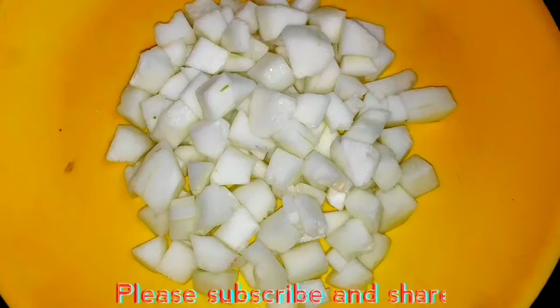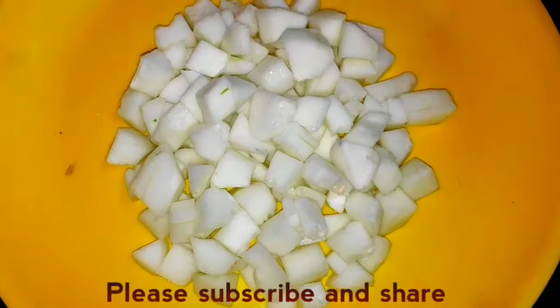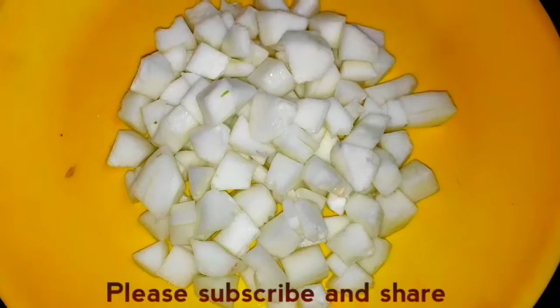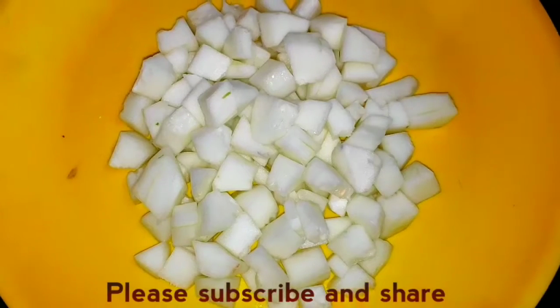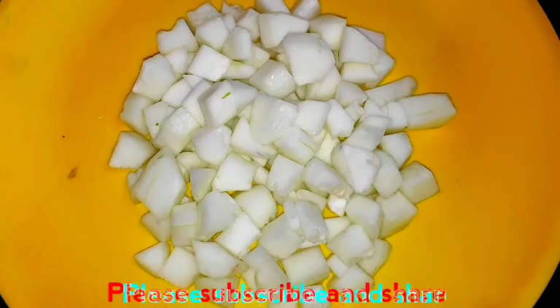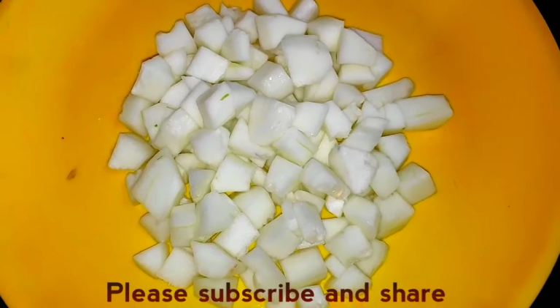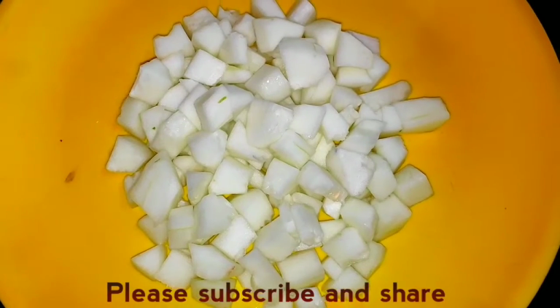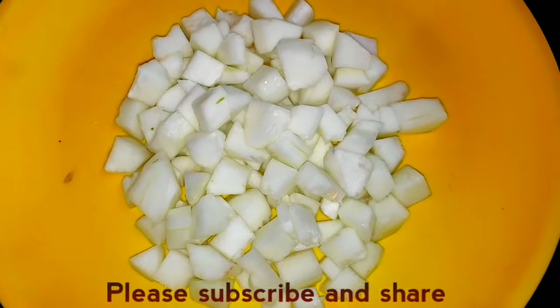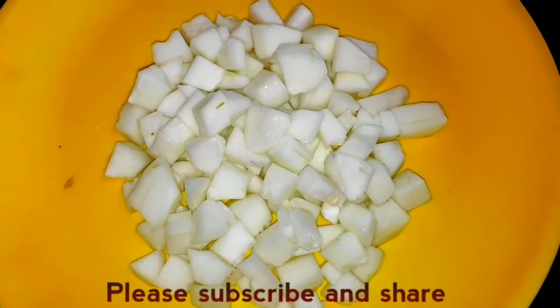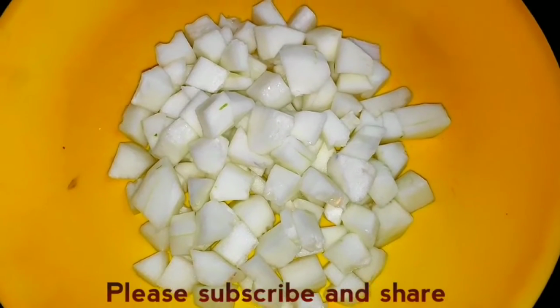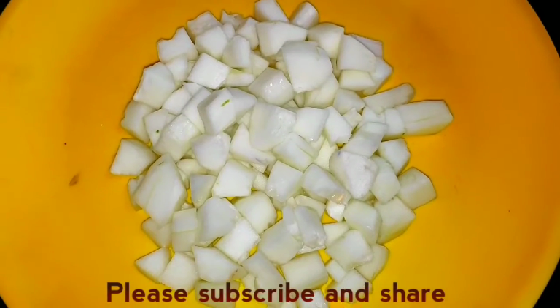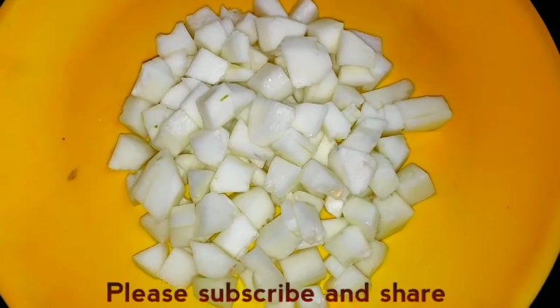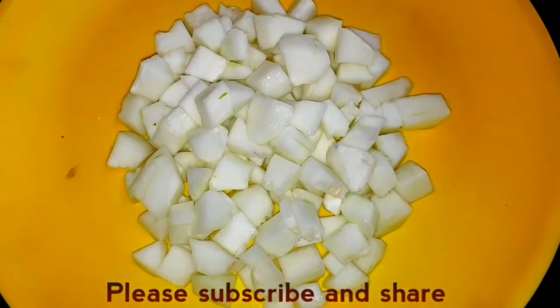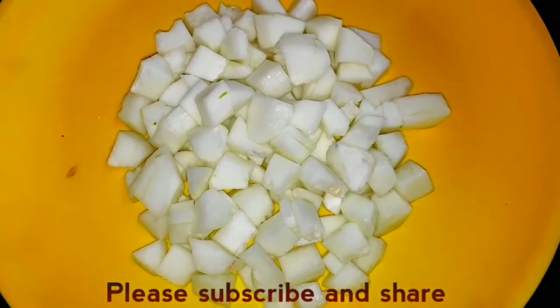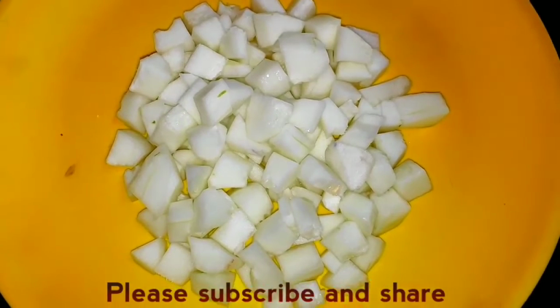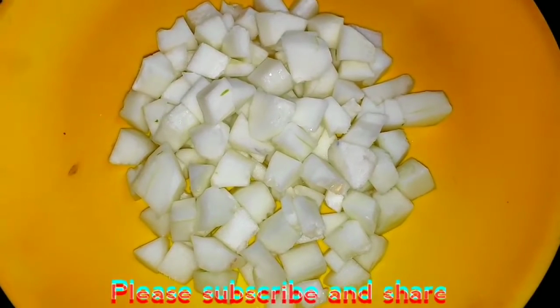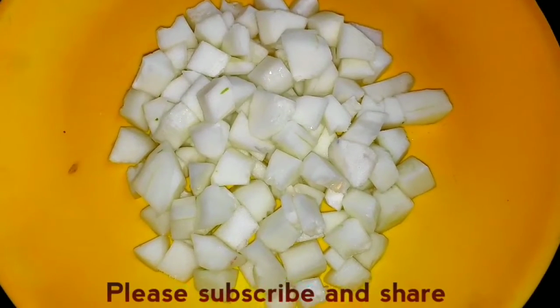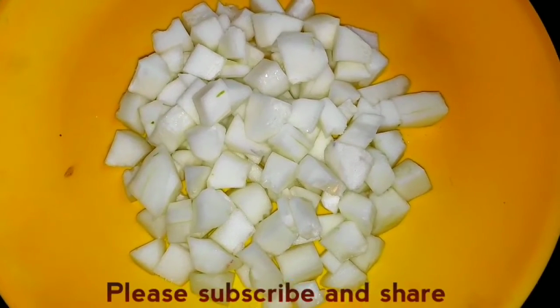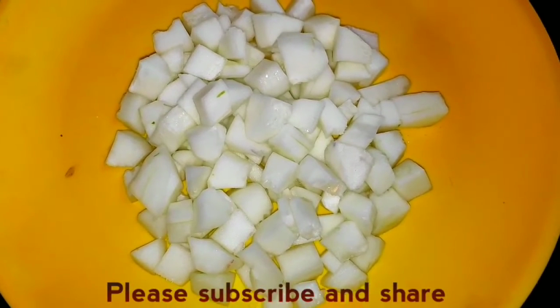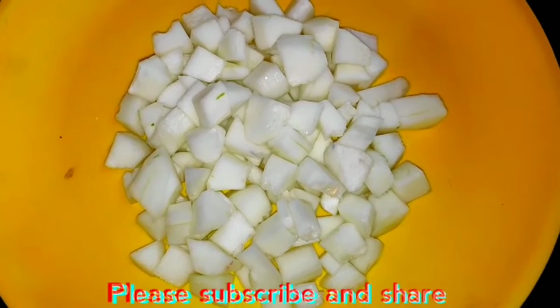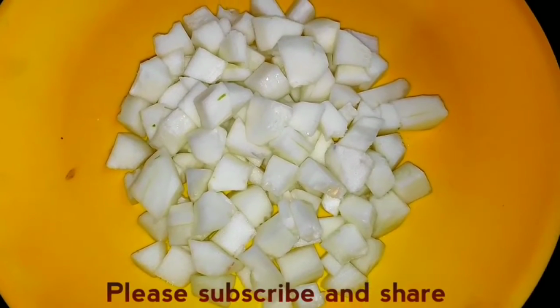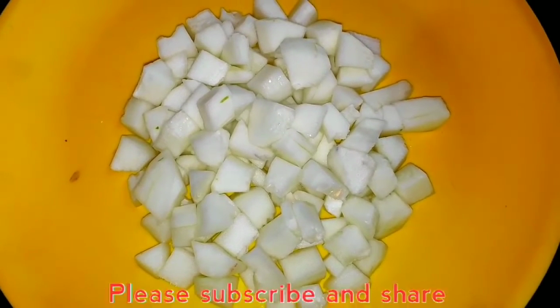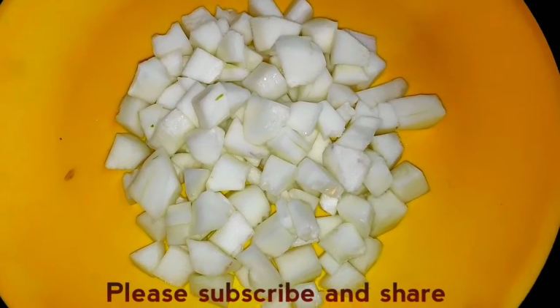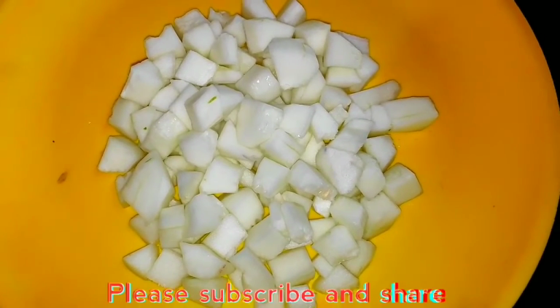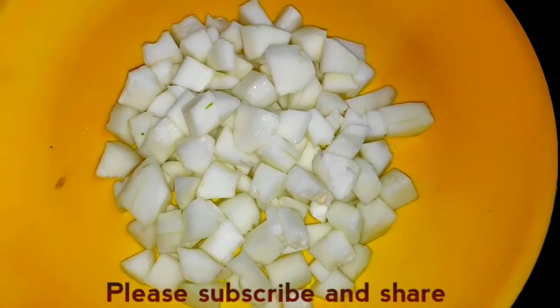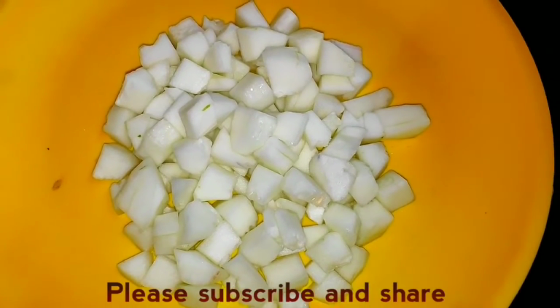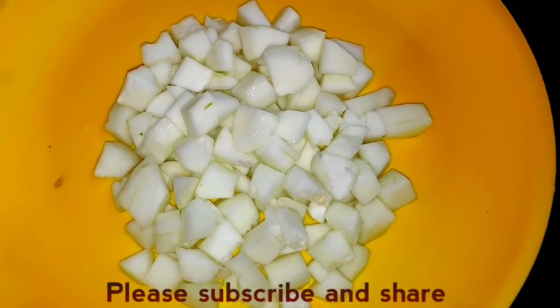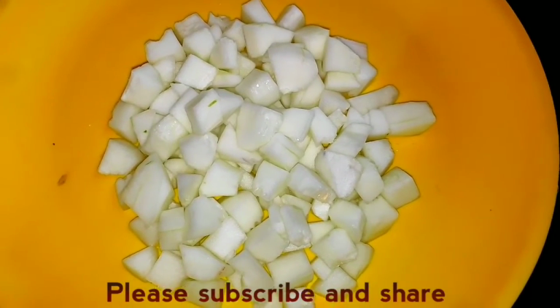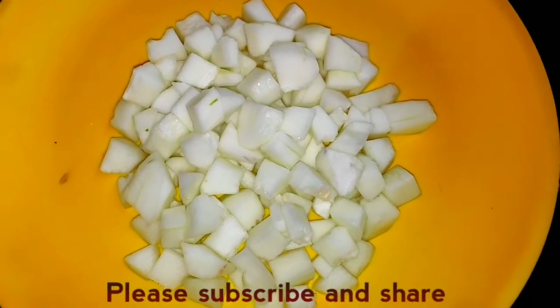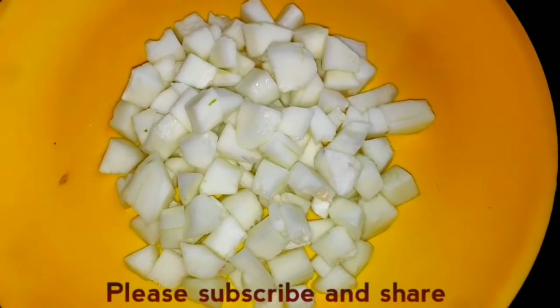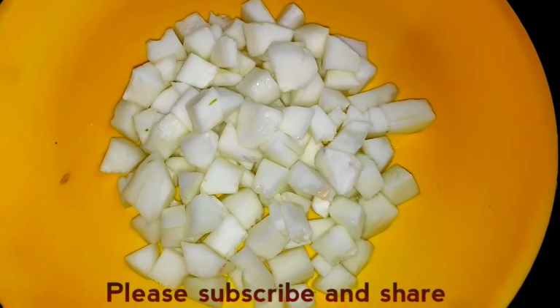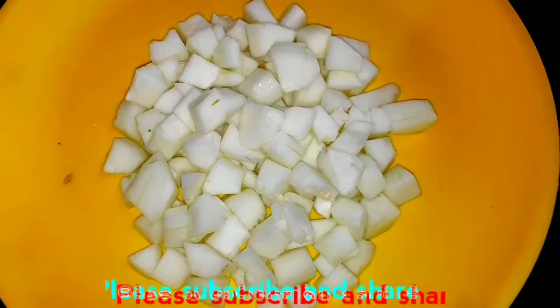Hello friends, welcome to our channel. We are going to have a lot of food. Let's see how you make a simple food.